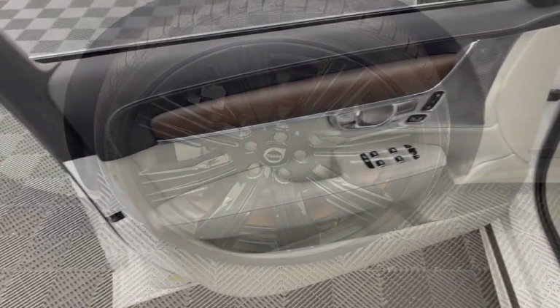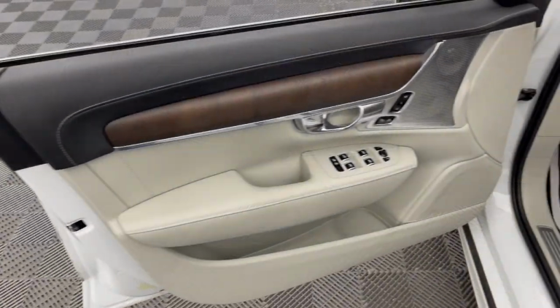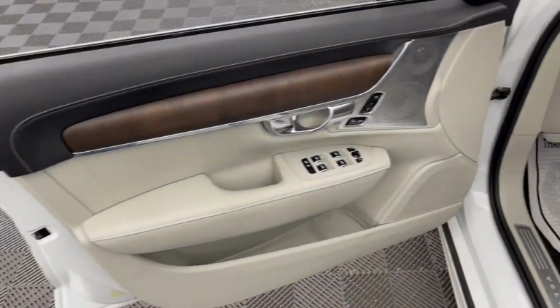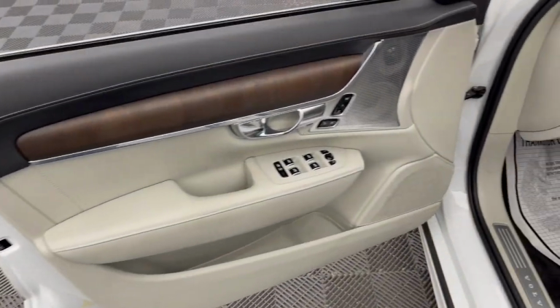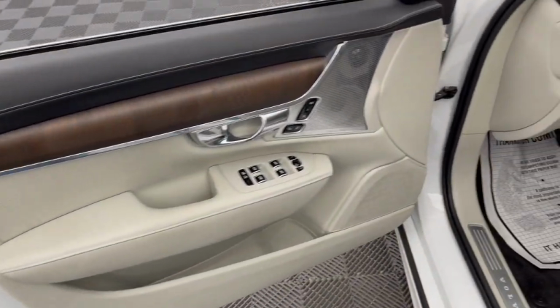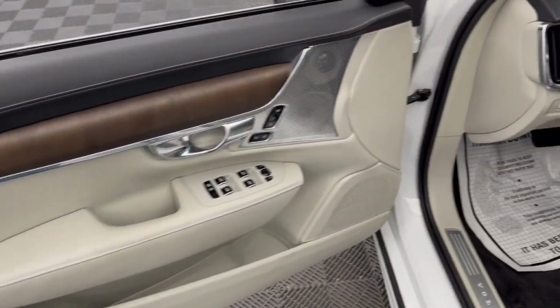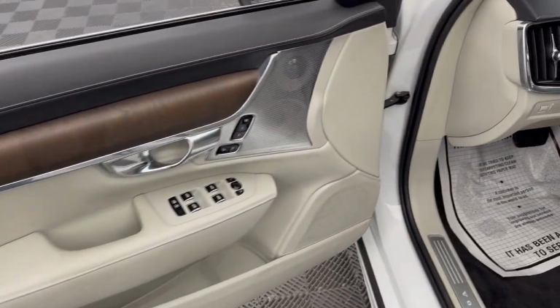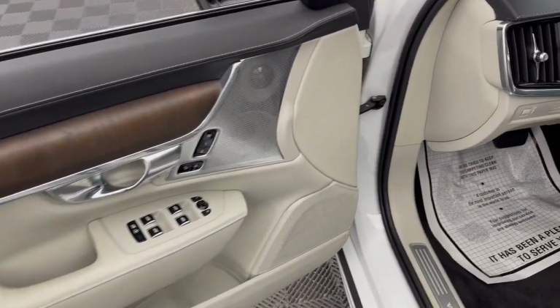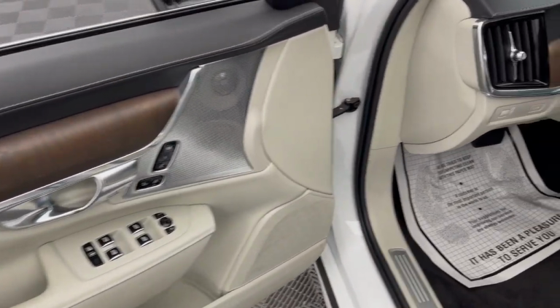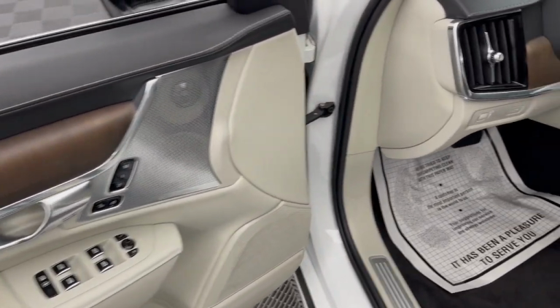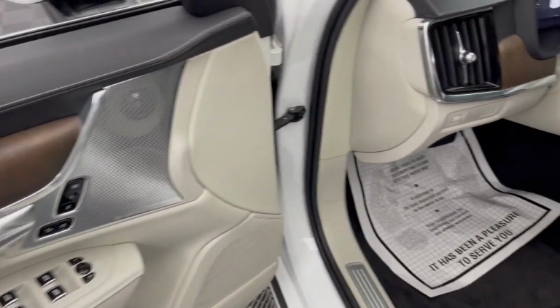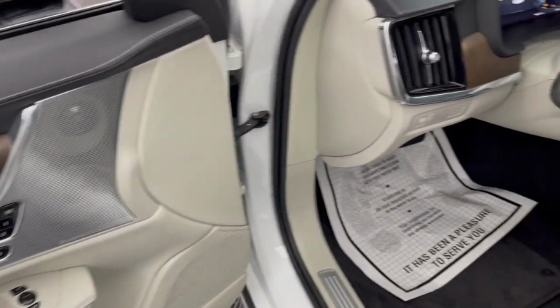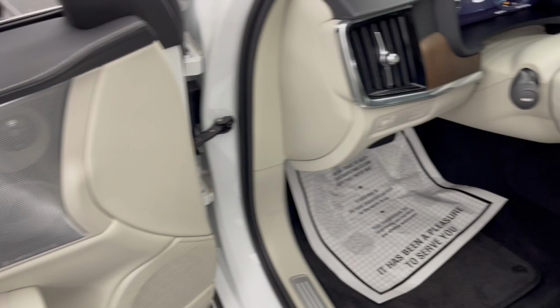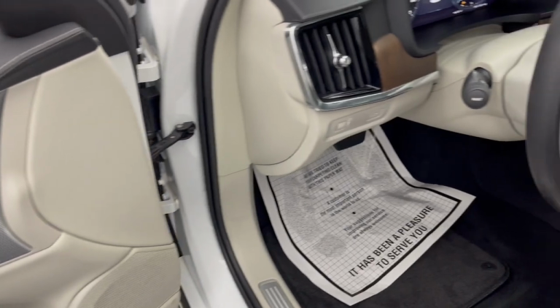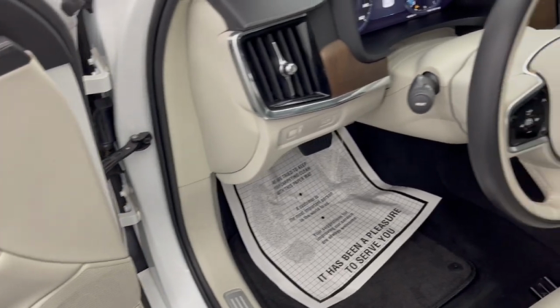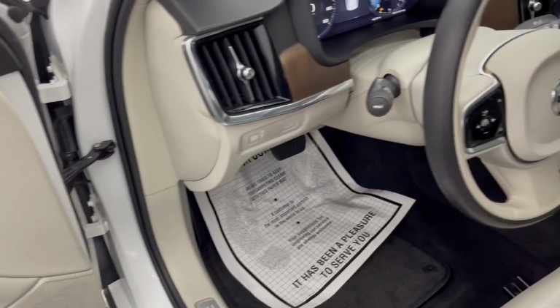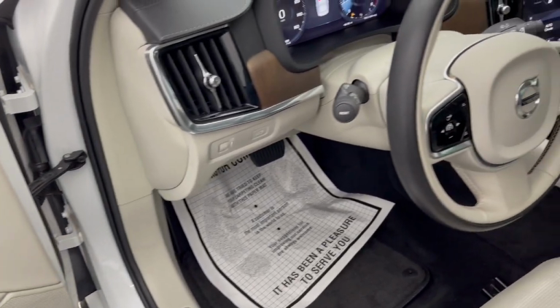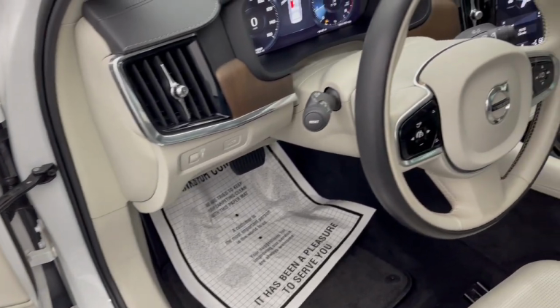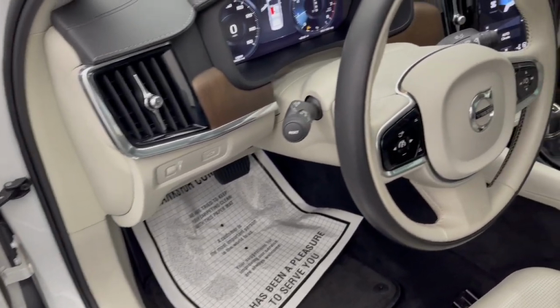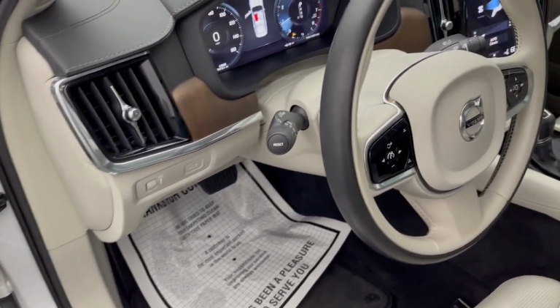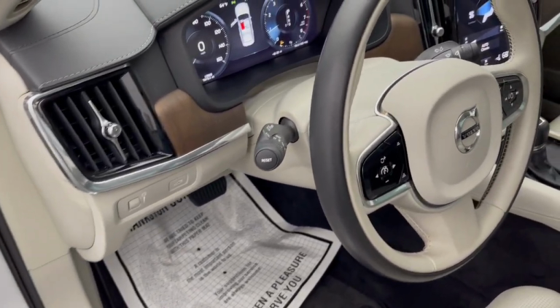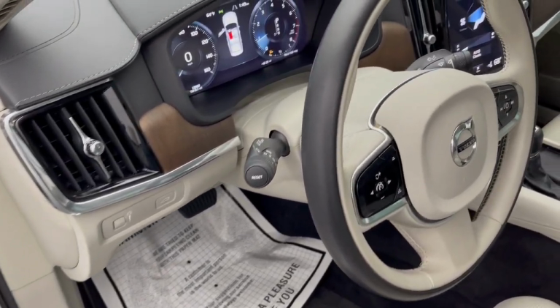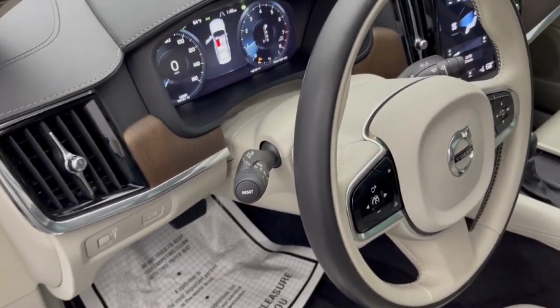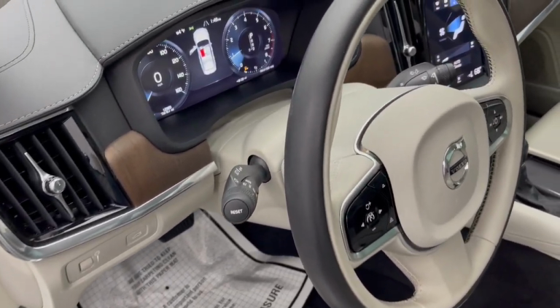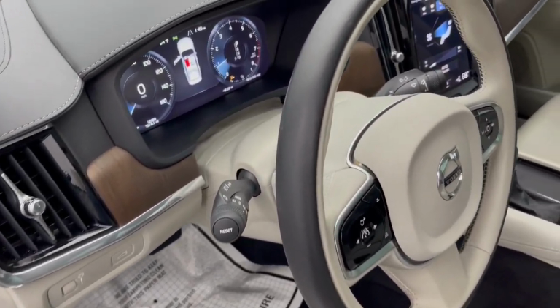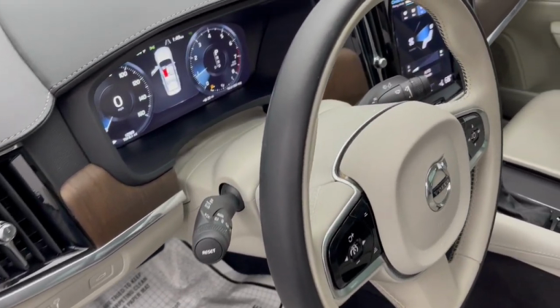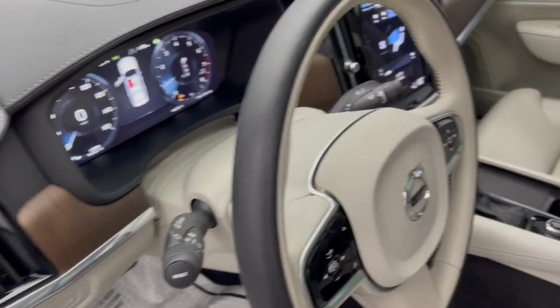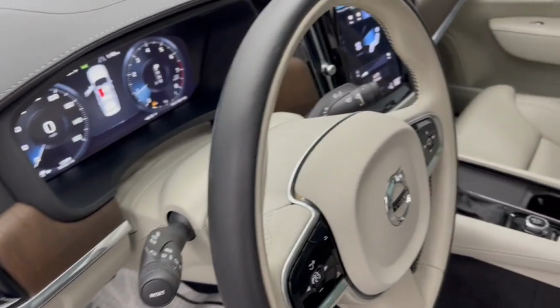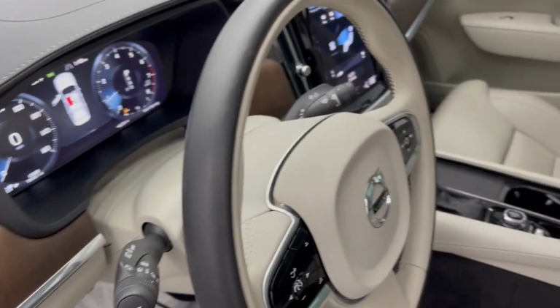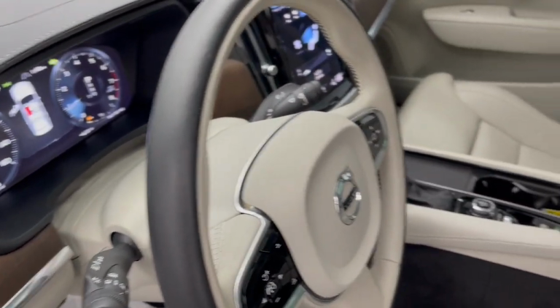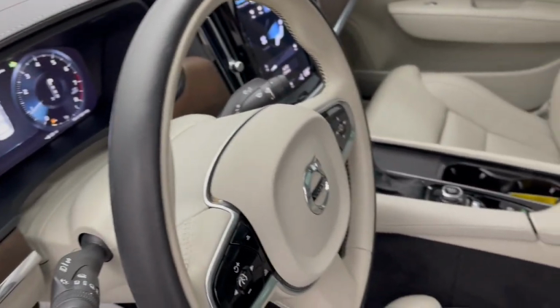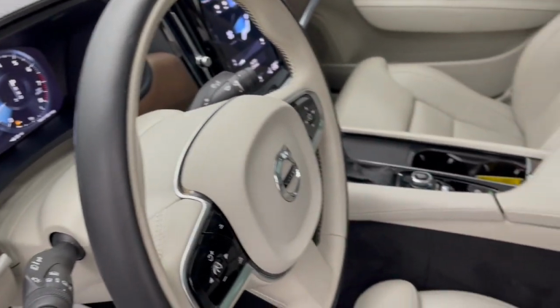Seize the opportunity to drive this exceptional S90. Our team will give you an outstanding road test experience. Stop in today.